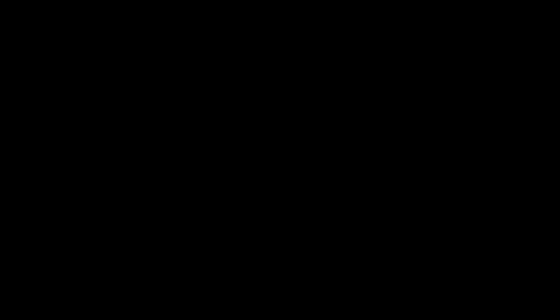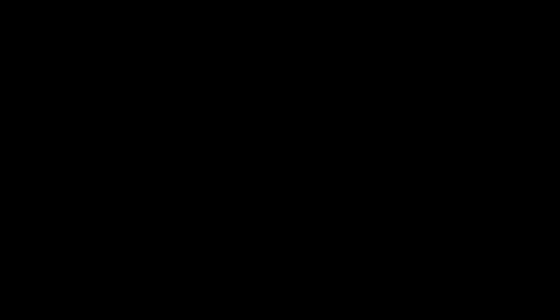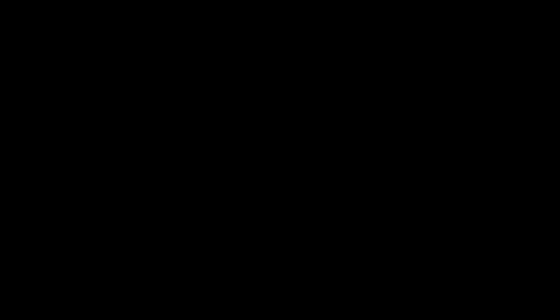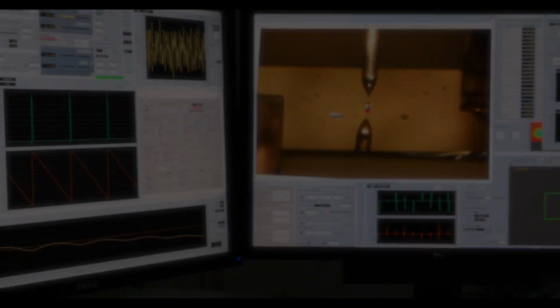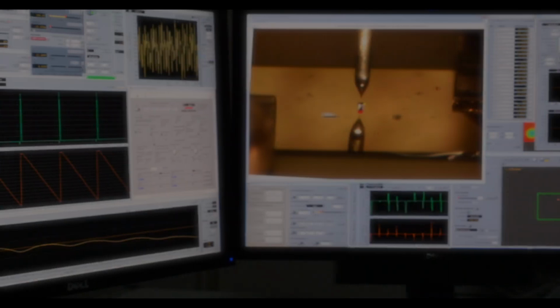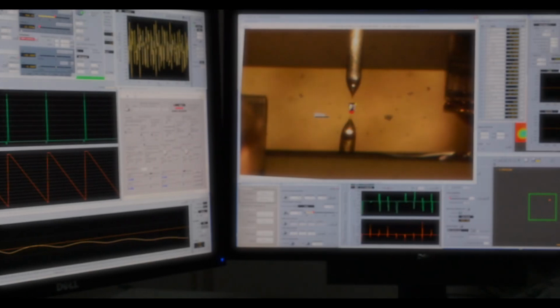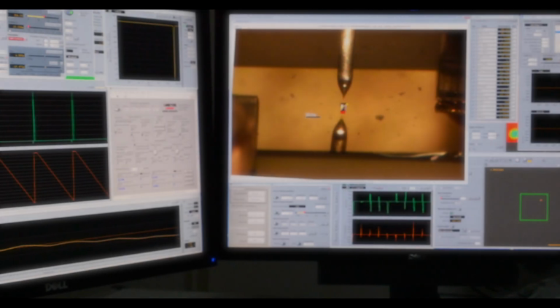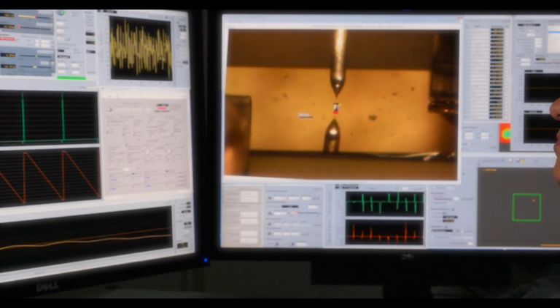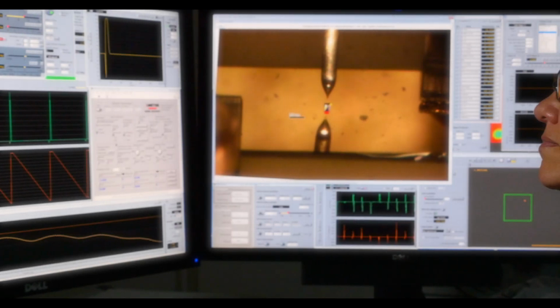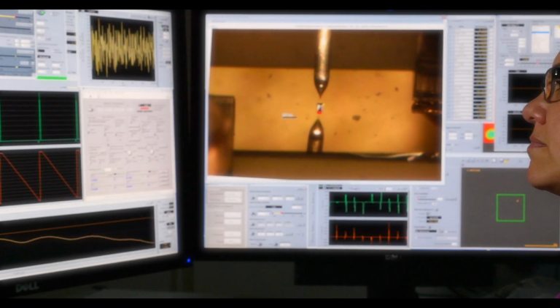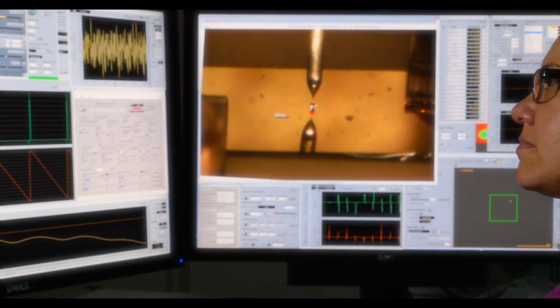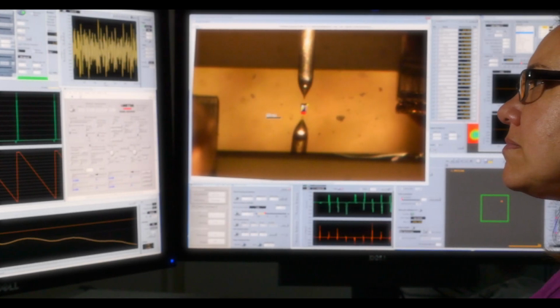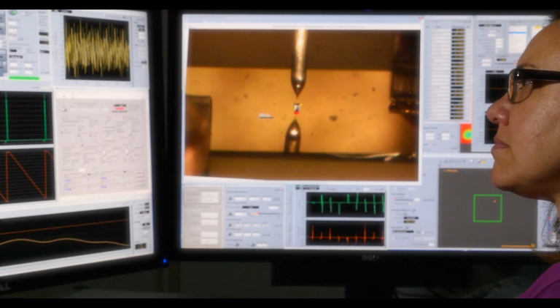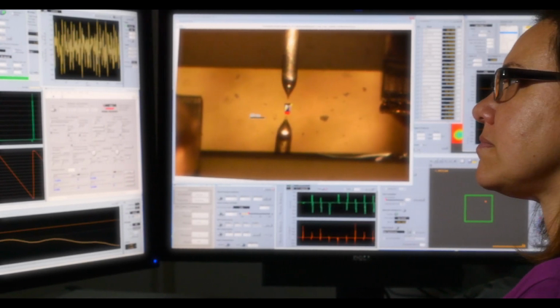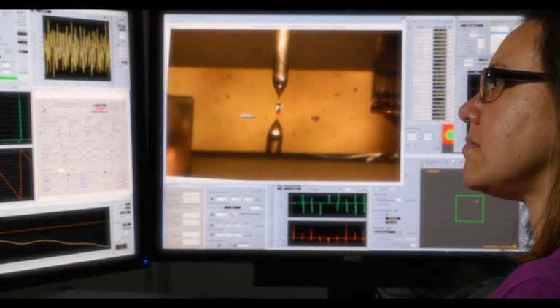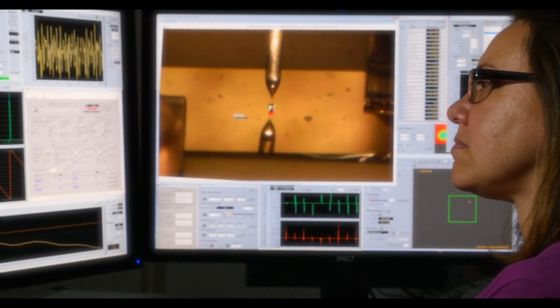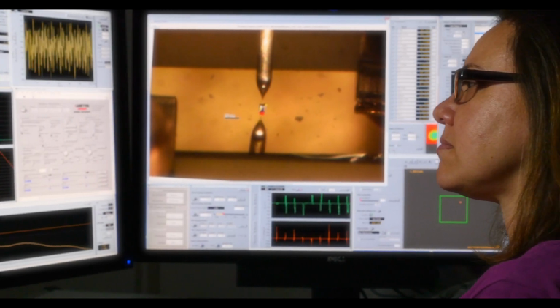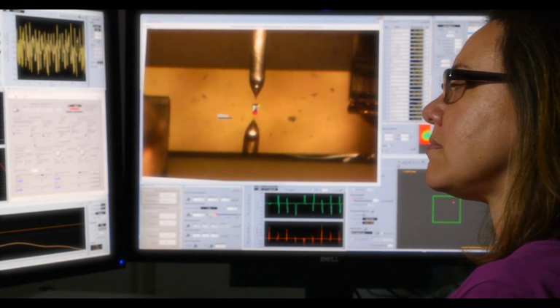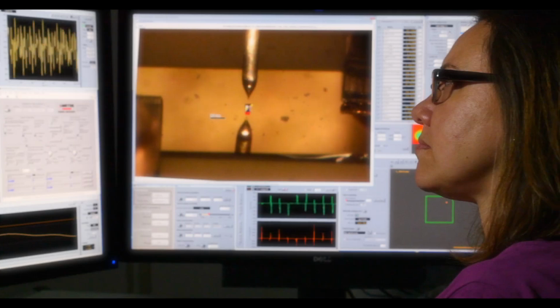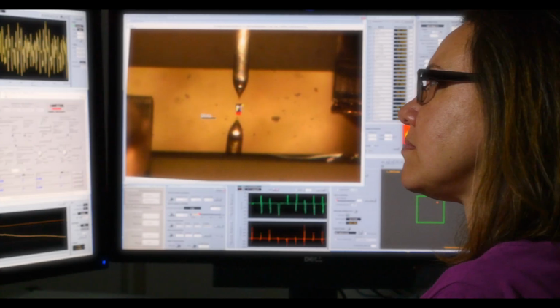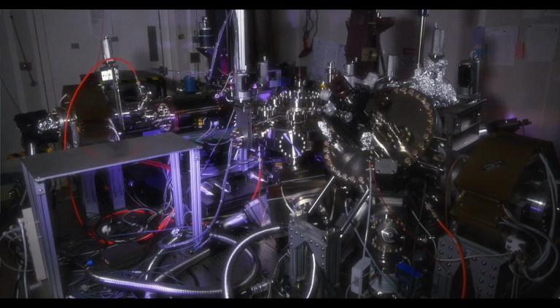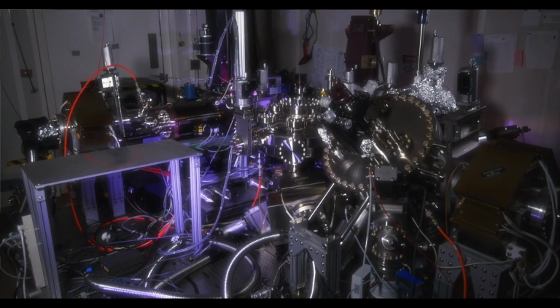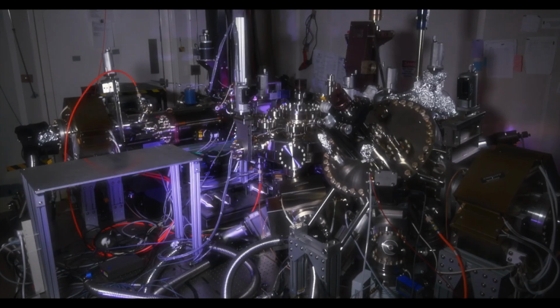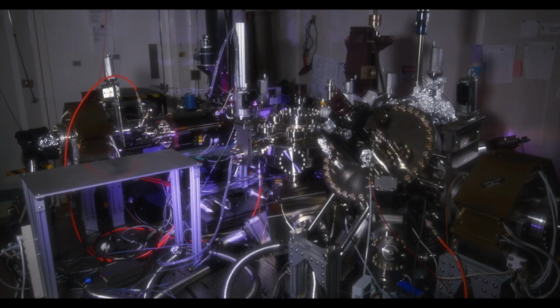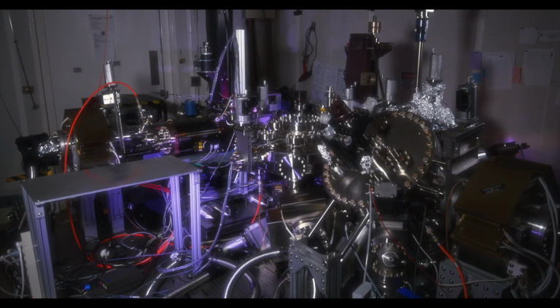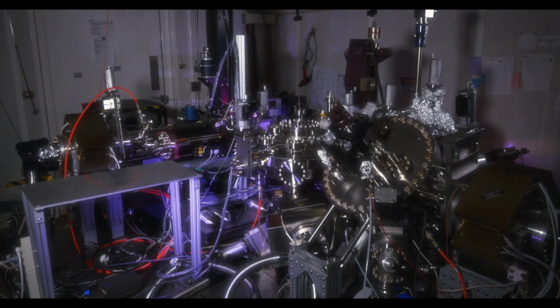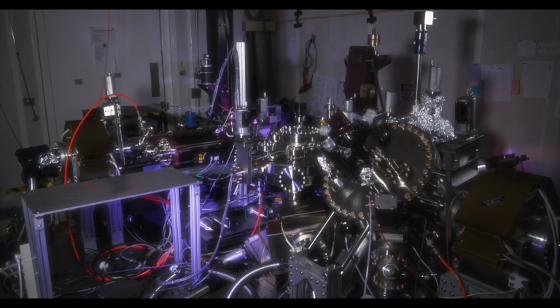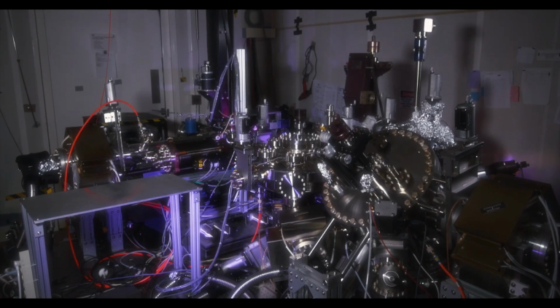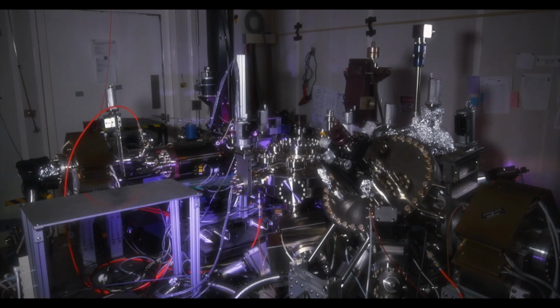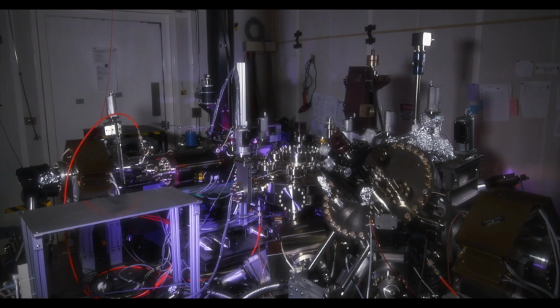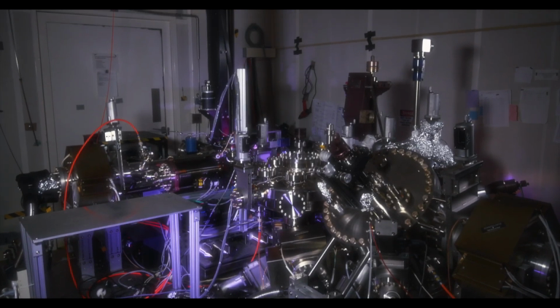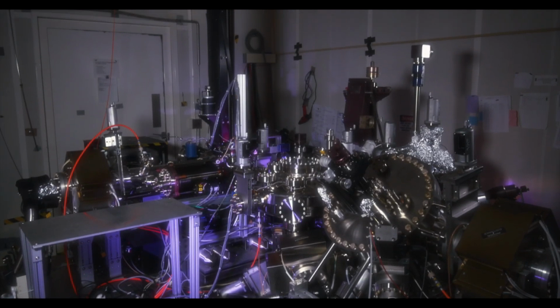For example, this is the physicist who interpreted the image that was captured by the scope that NIST built.